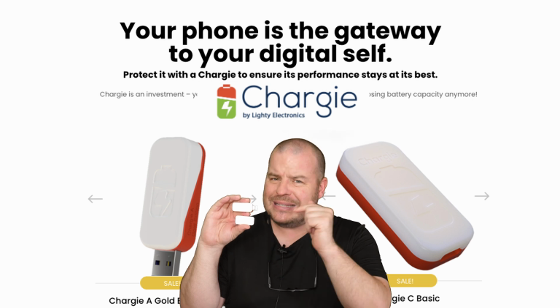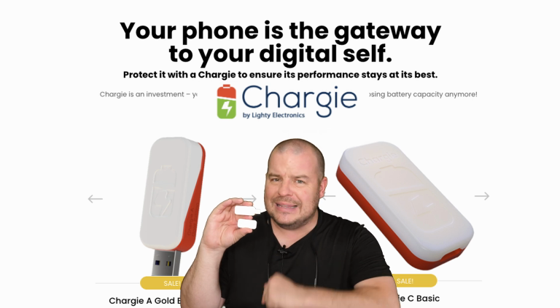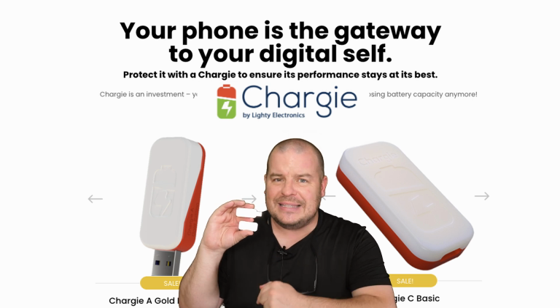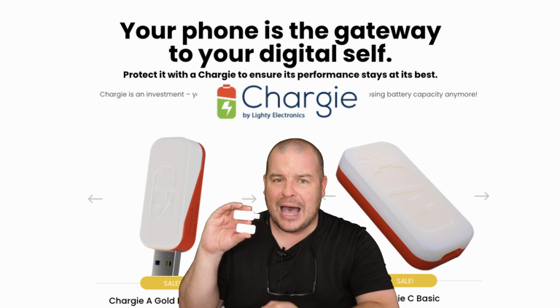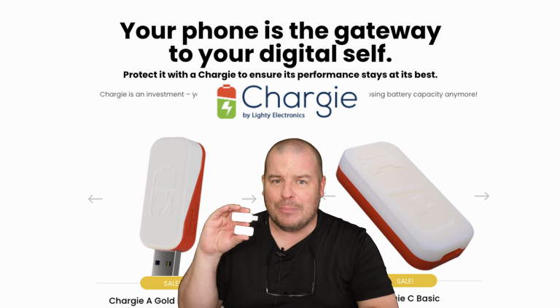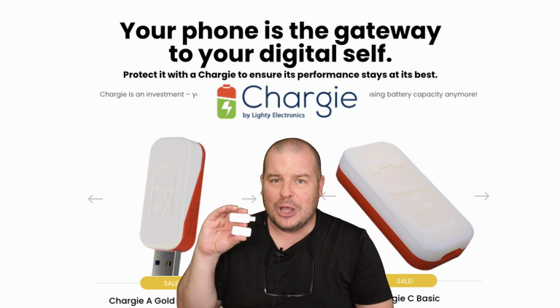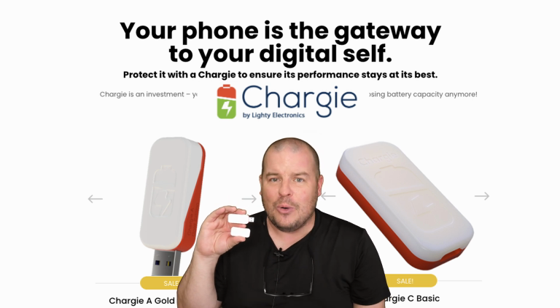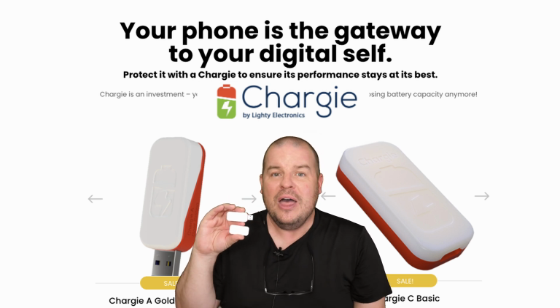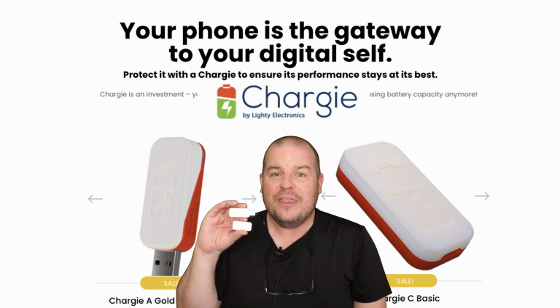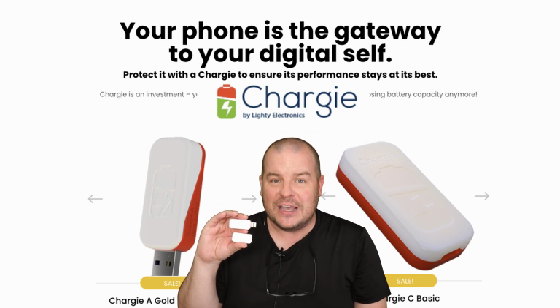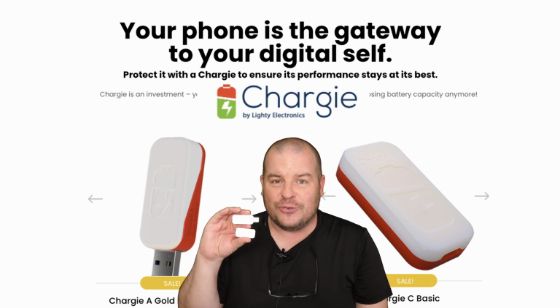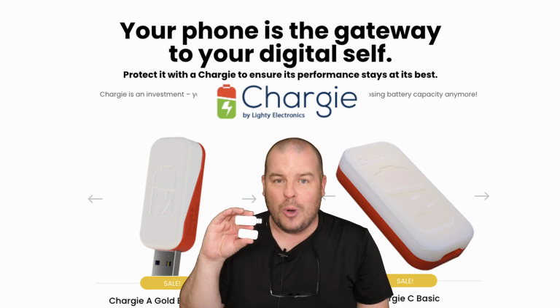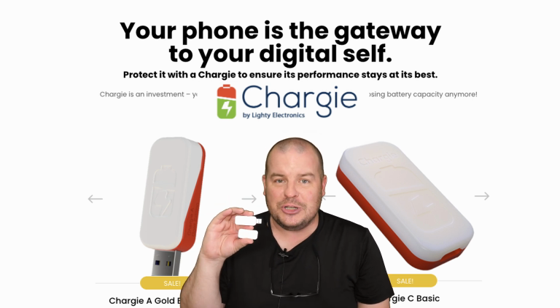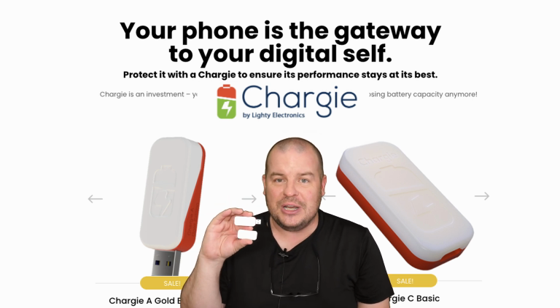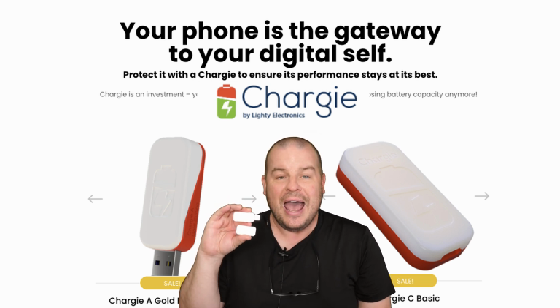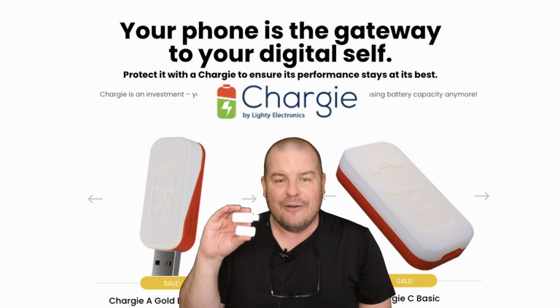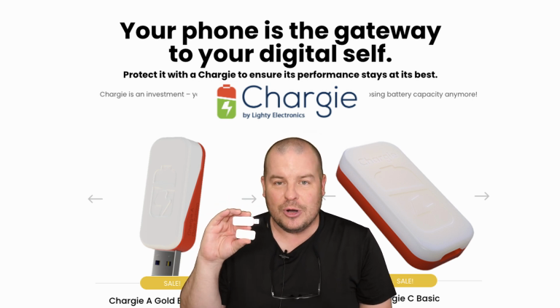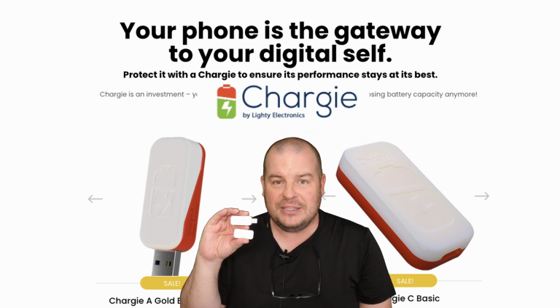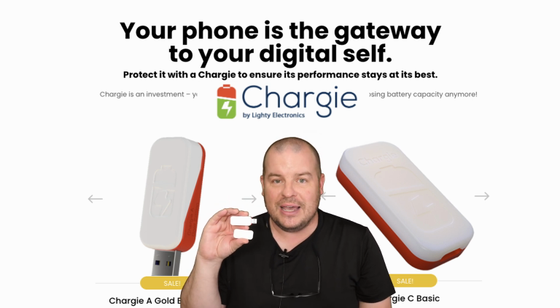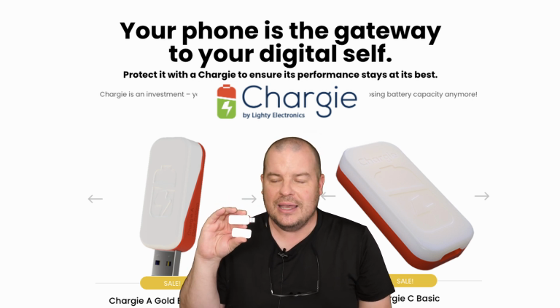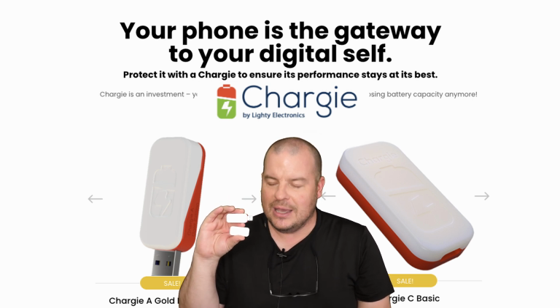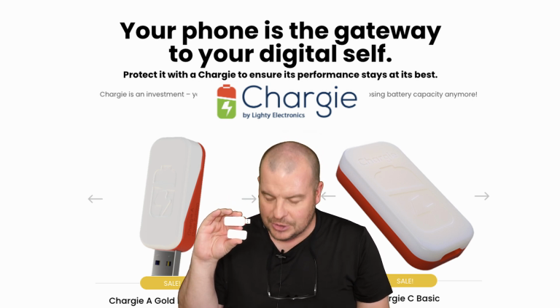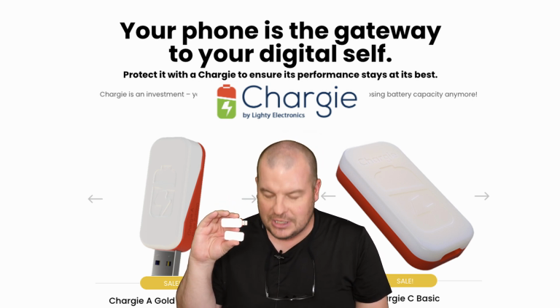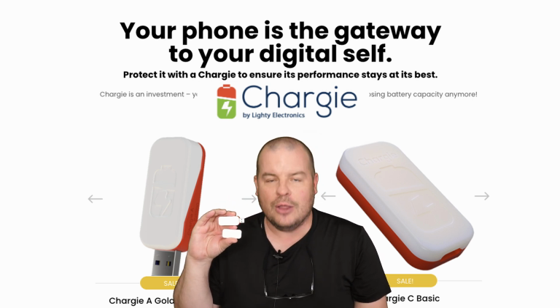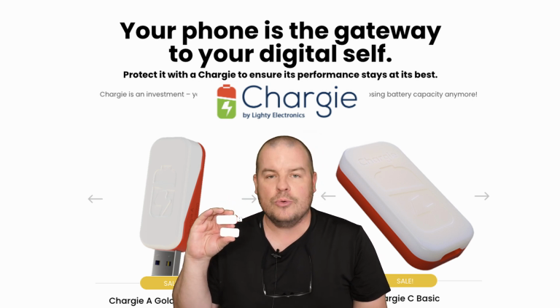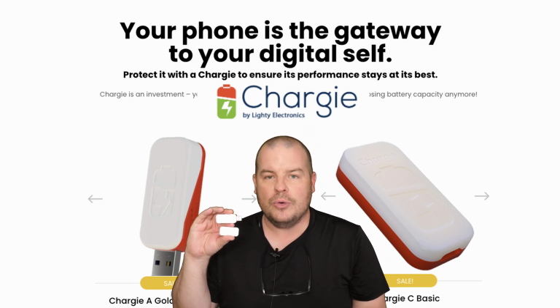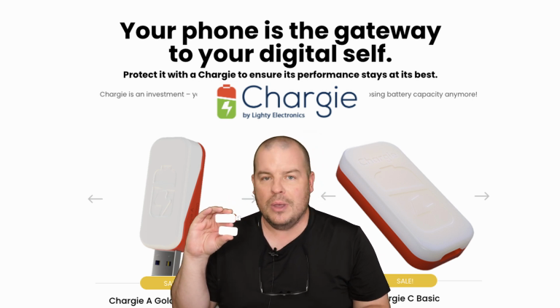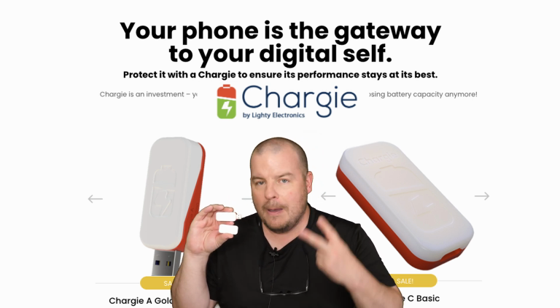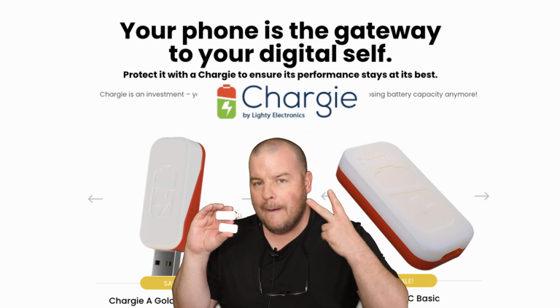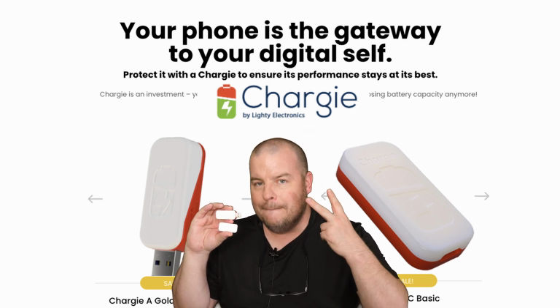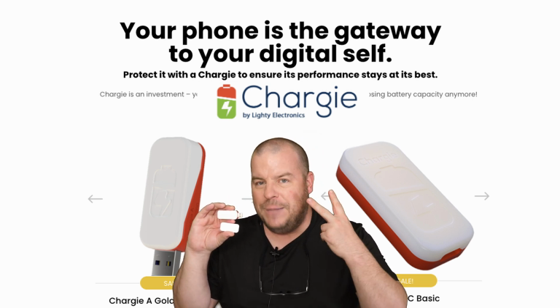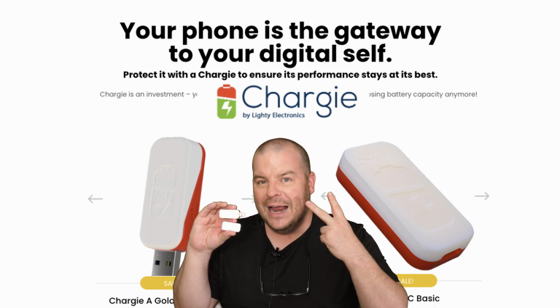So if you want to pick Chargy up, it is linked down below. Thanks for watching. Have a great day and we'll see you down the road. Peace.